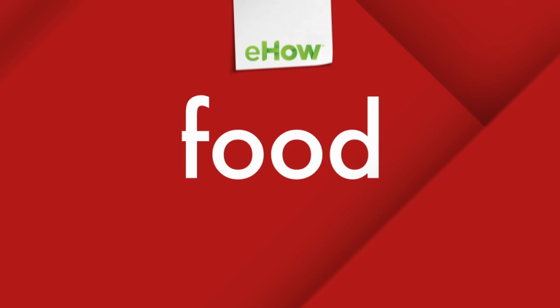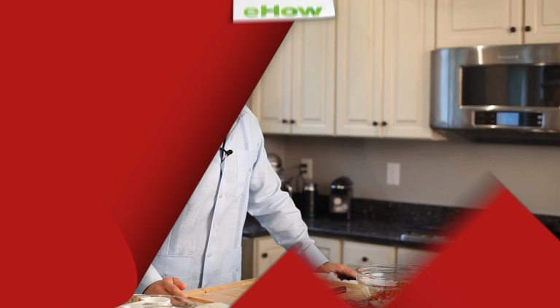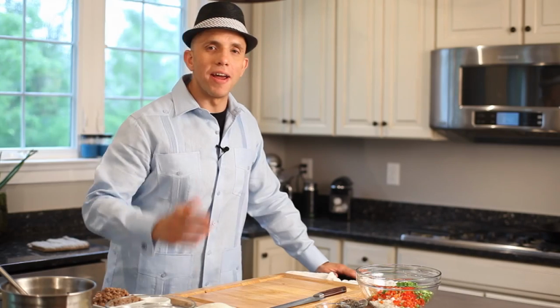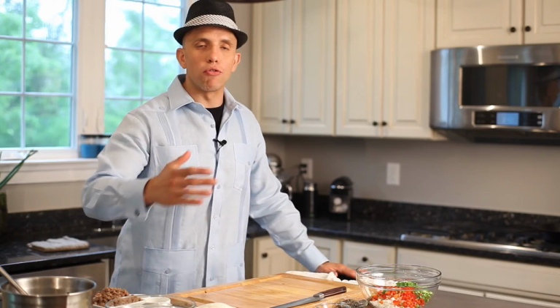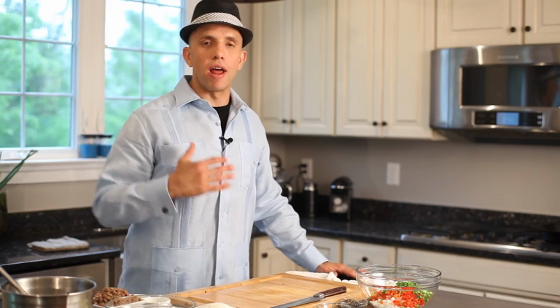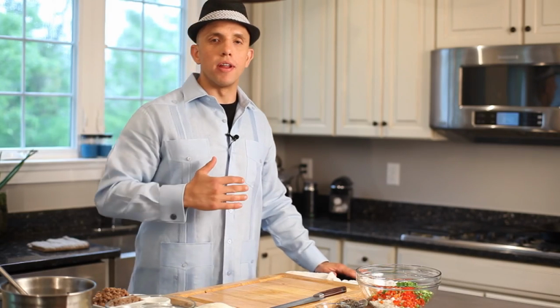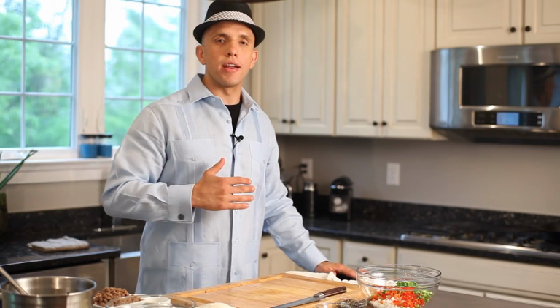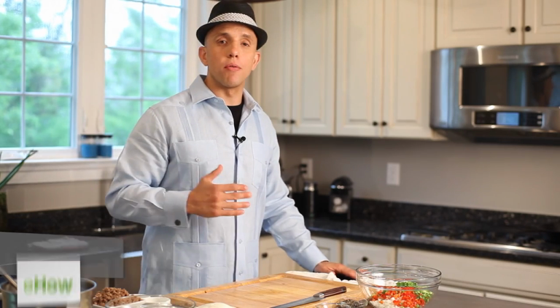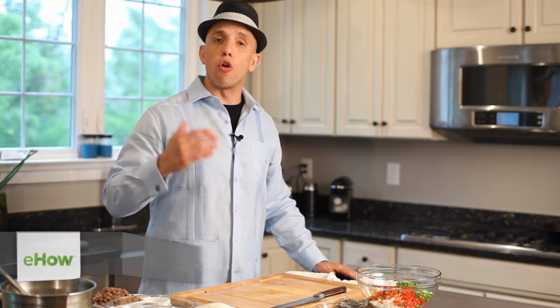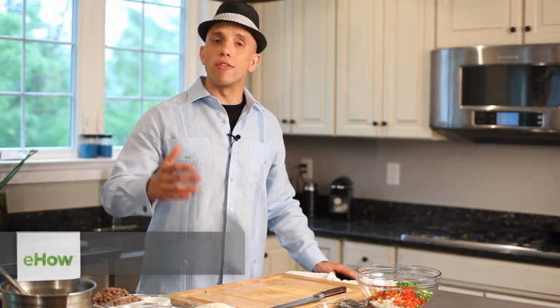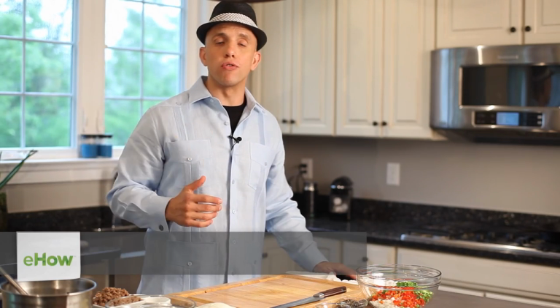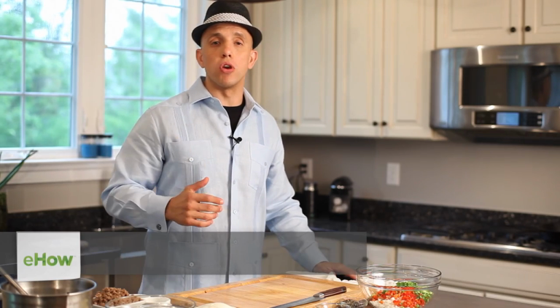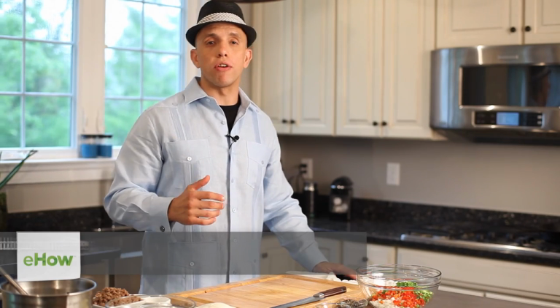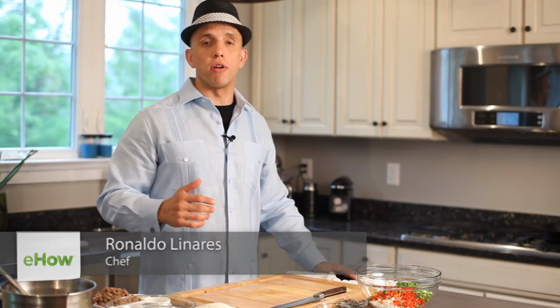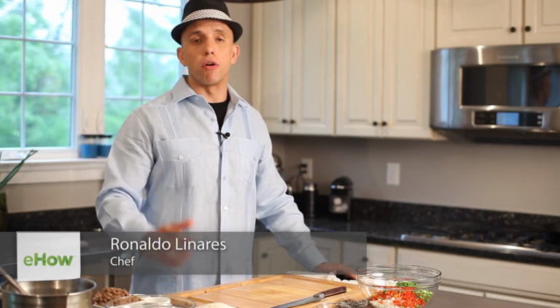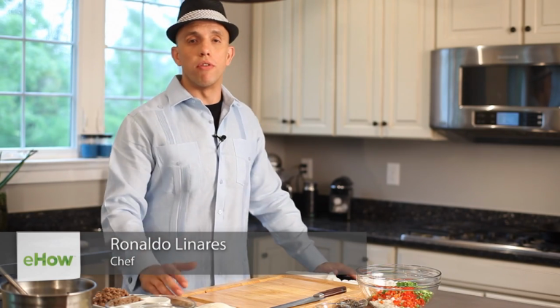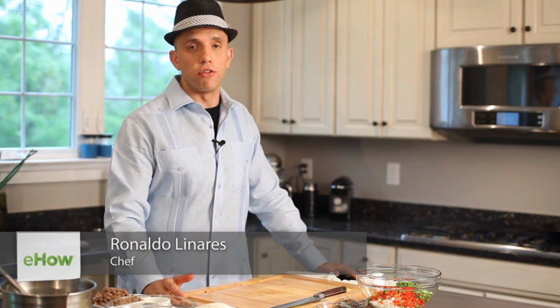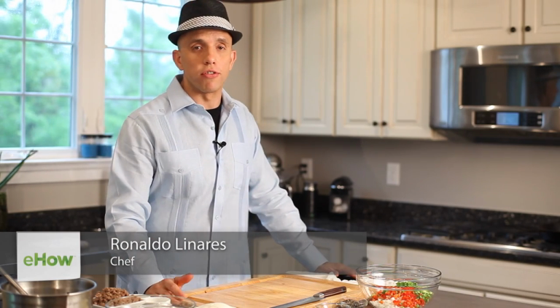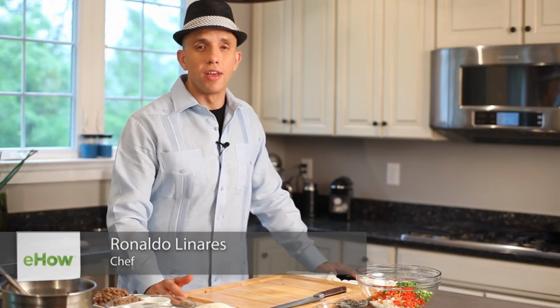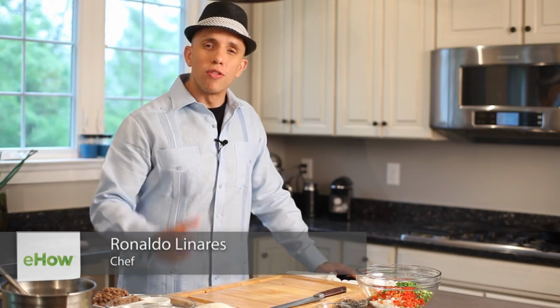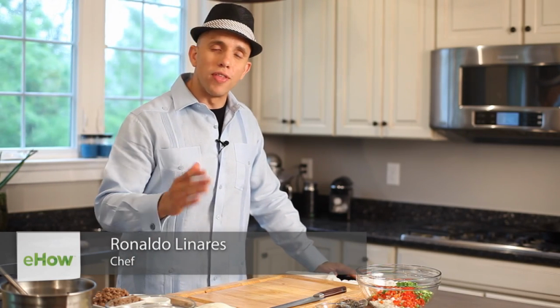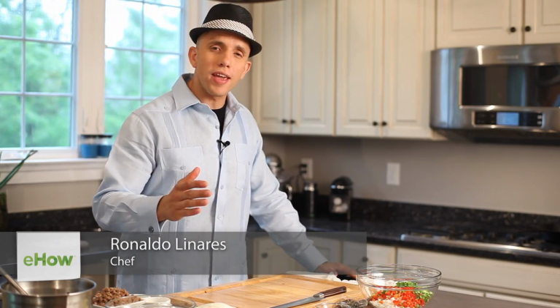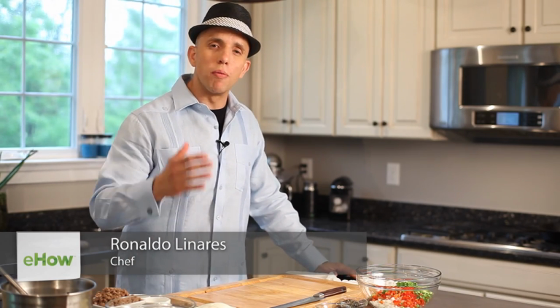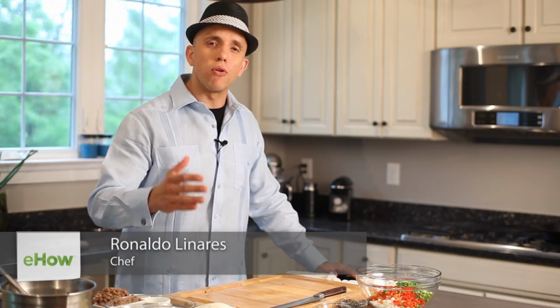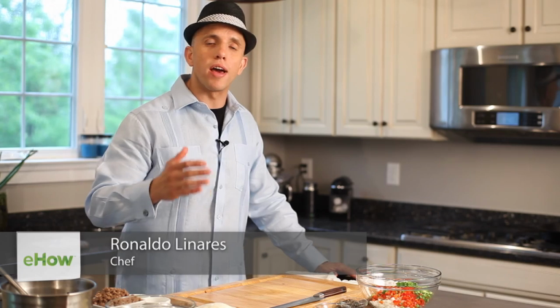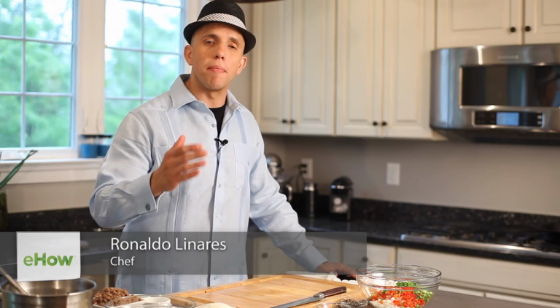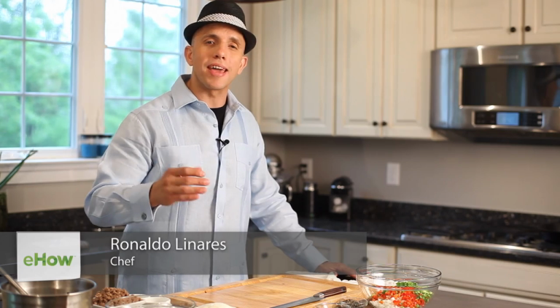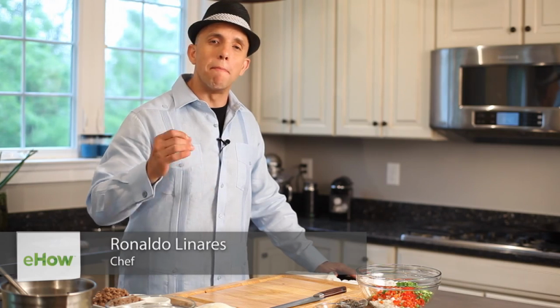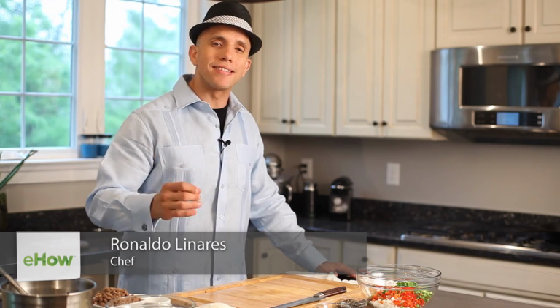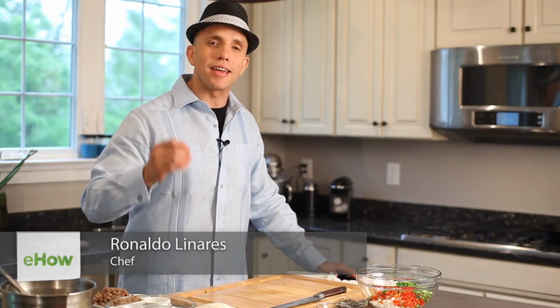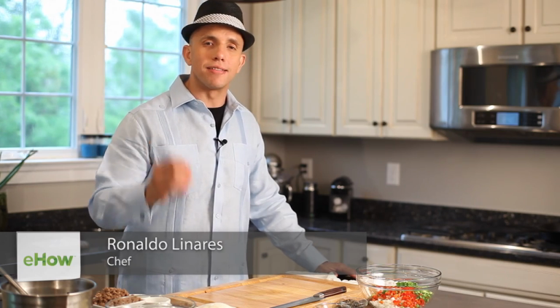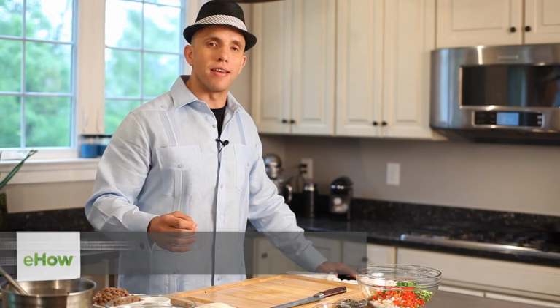Hi, my name is Ronaldo Linares from Martino's Cuban Restaurant in Somerville, New Jersey. Today I will be showing how to make a Mexican lasagna.